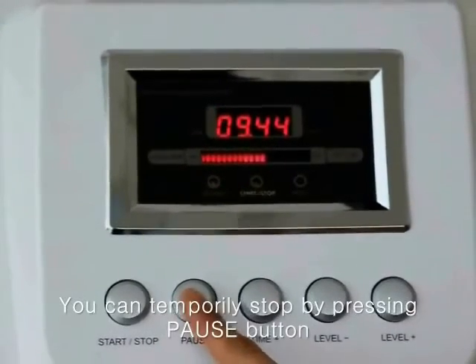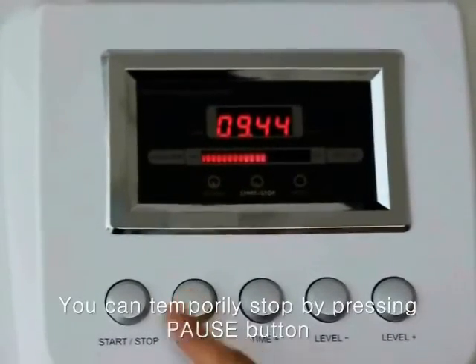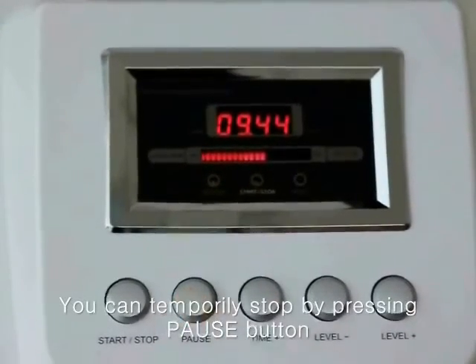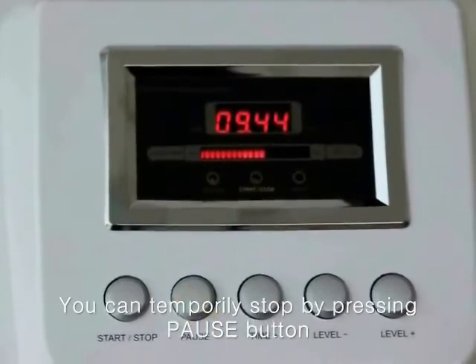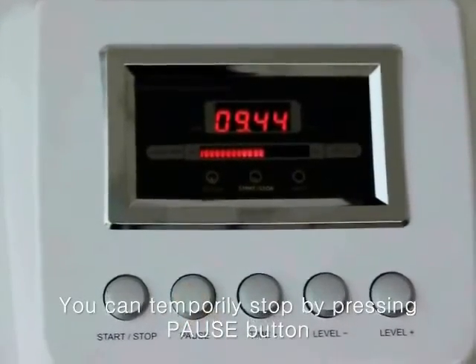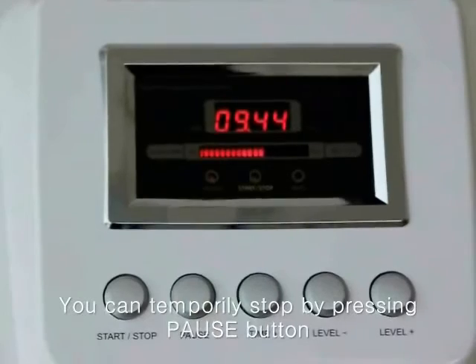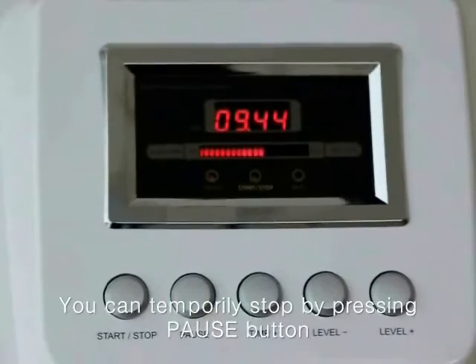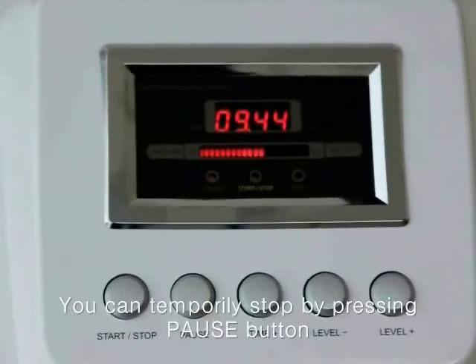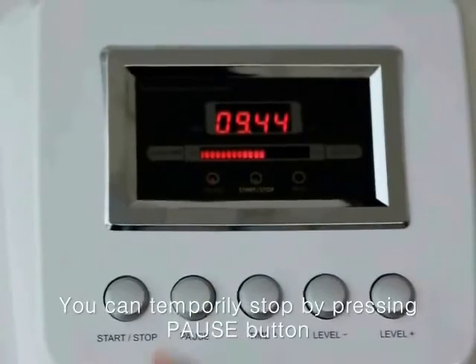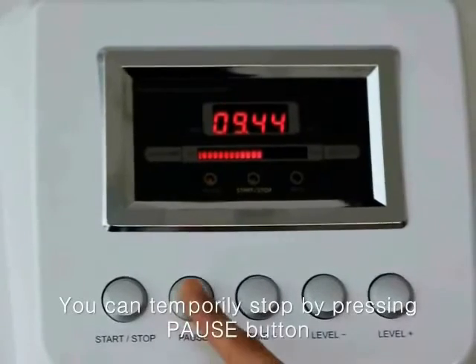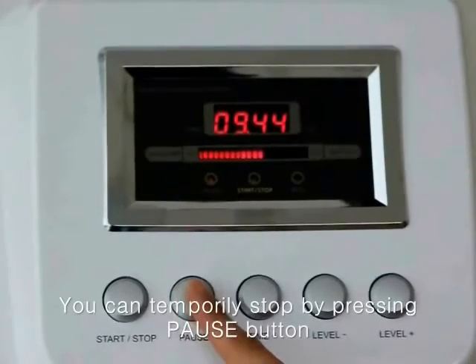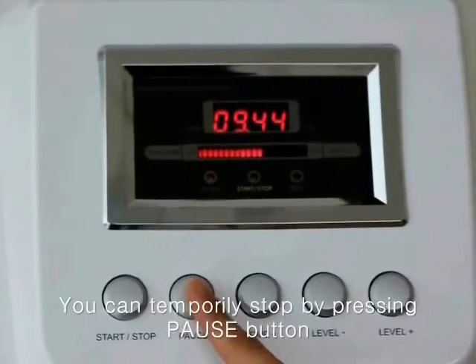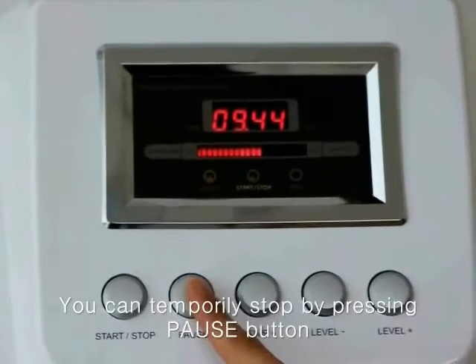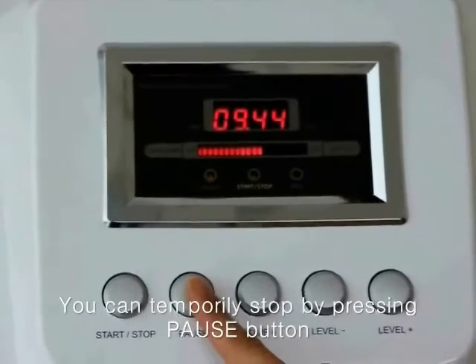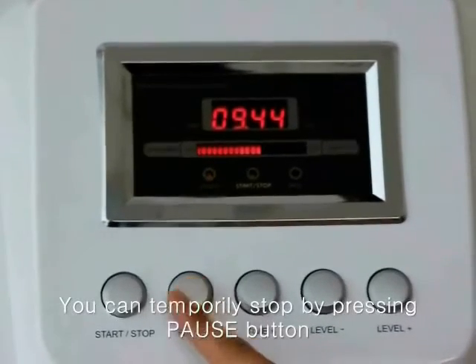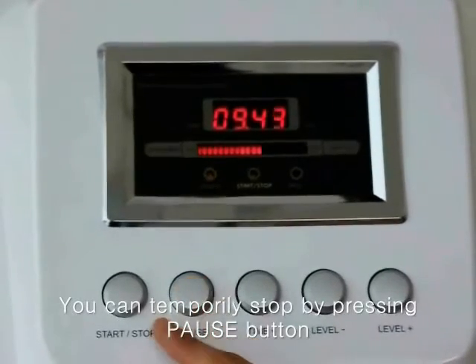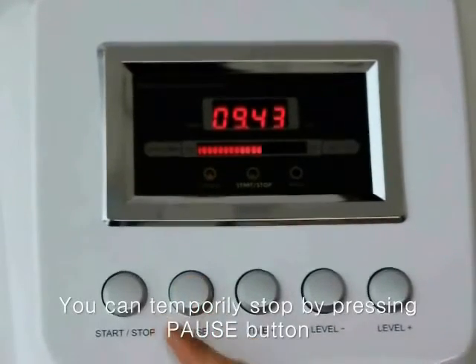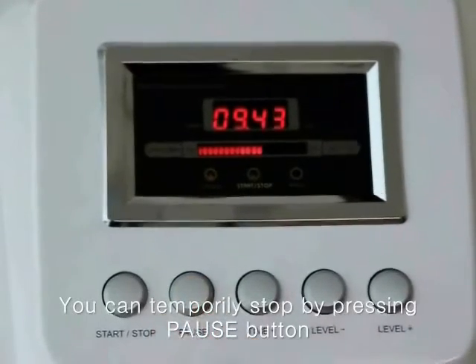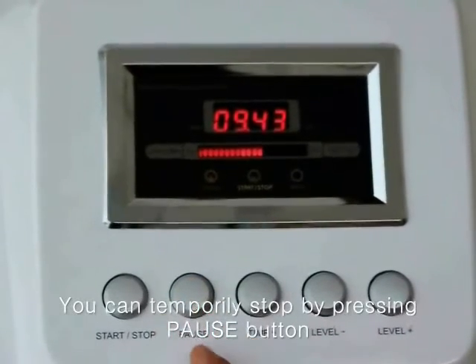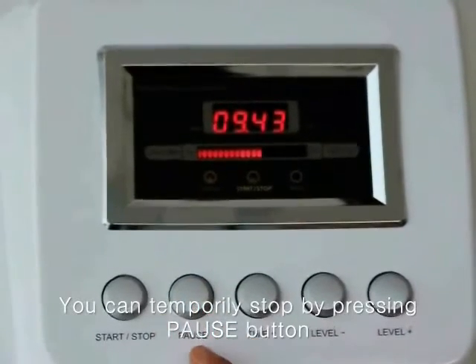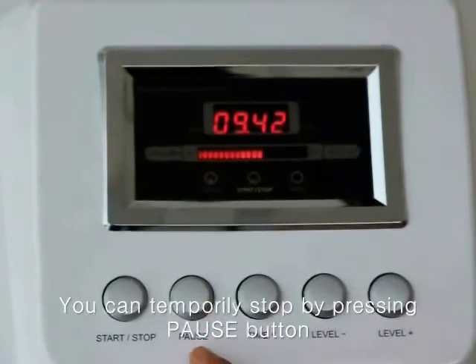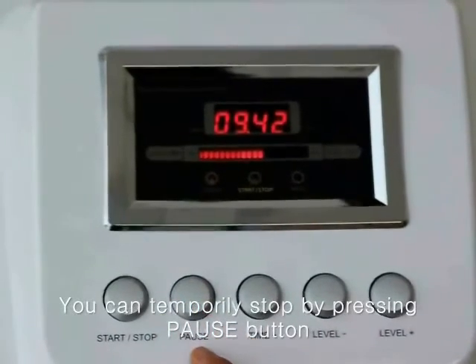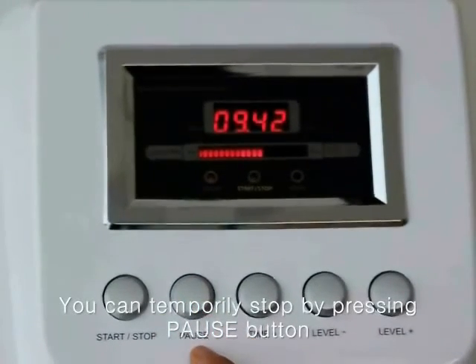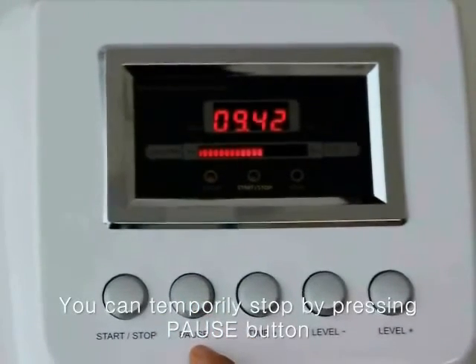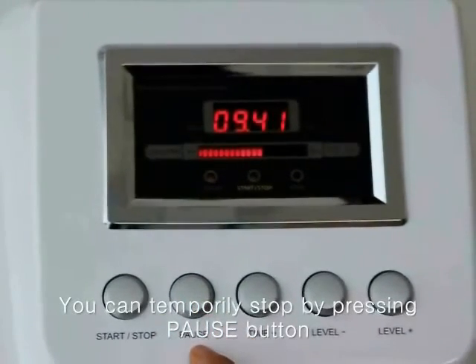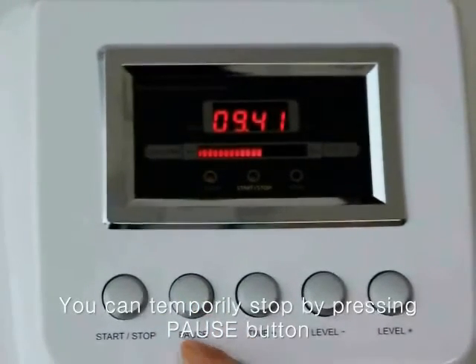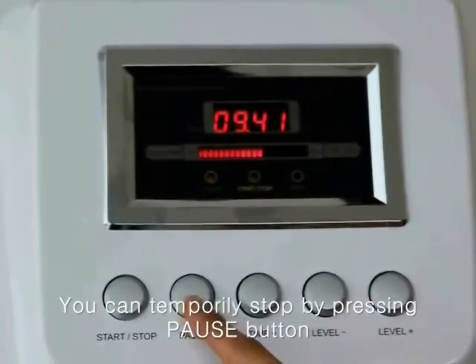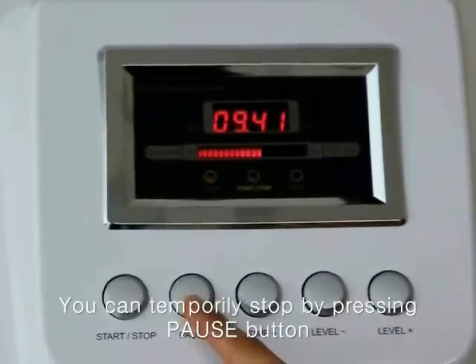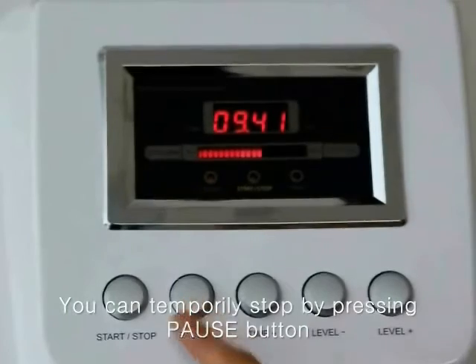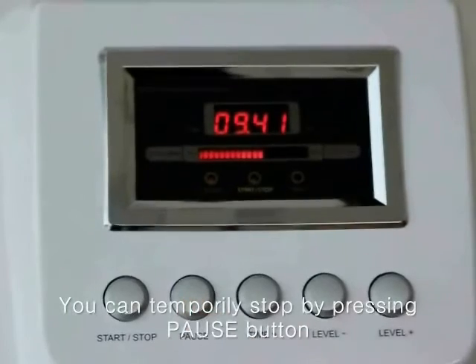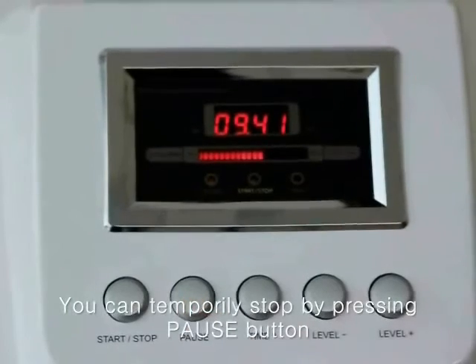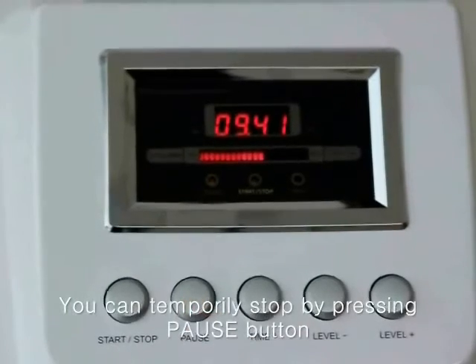This machine has a PULL function. You can stop this machine temporarily by pressing the PULL button.